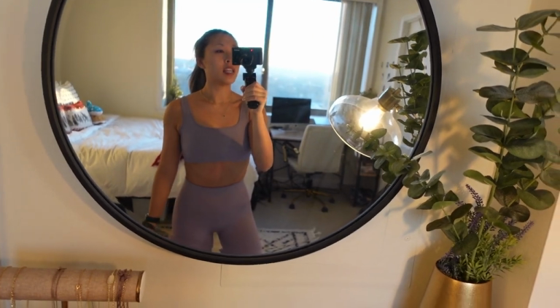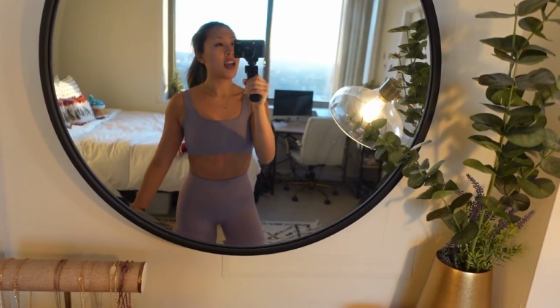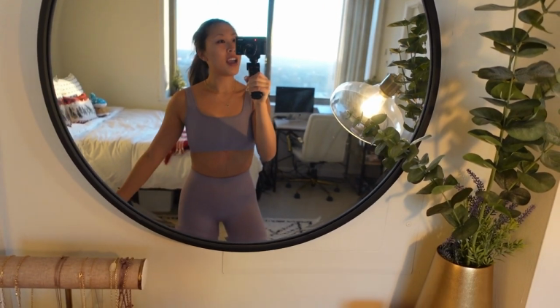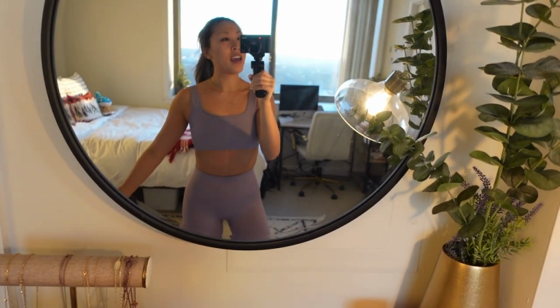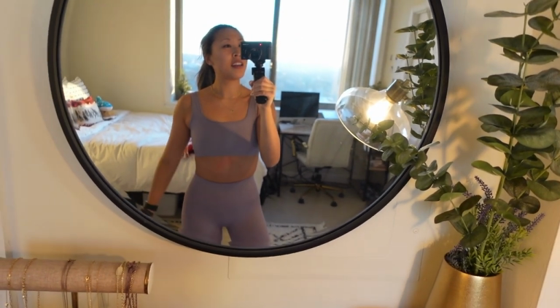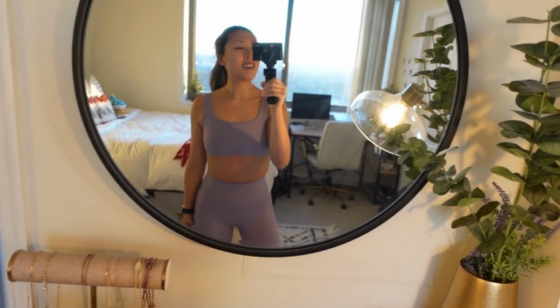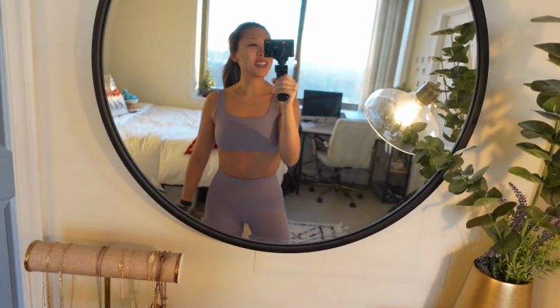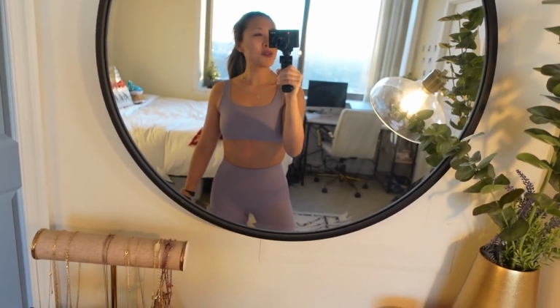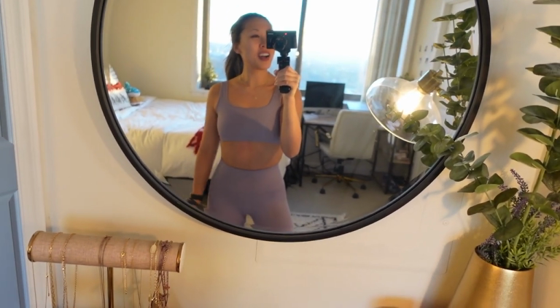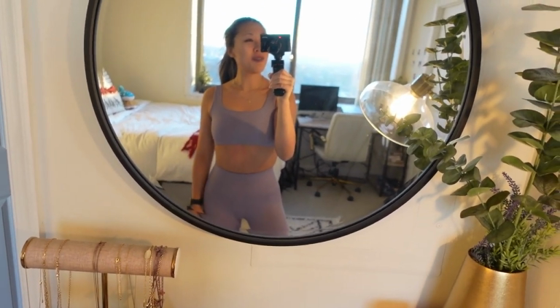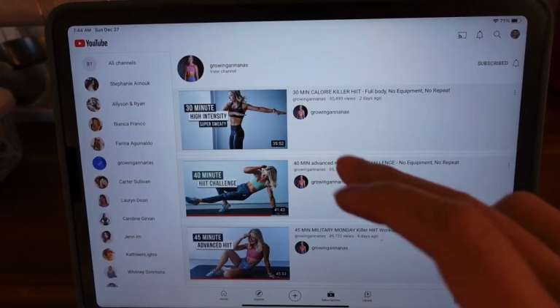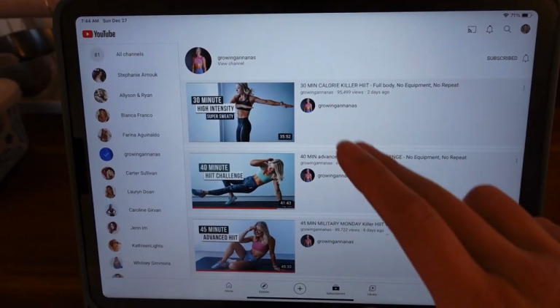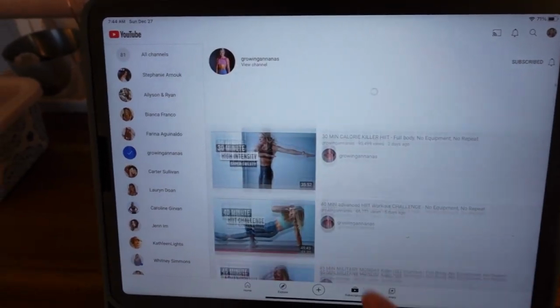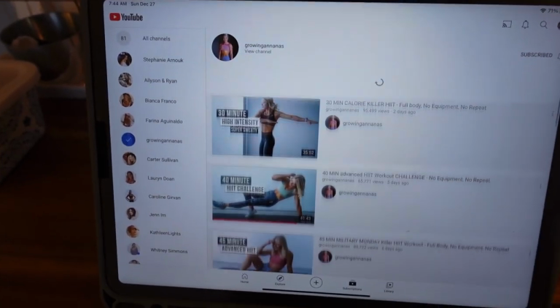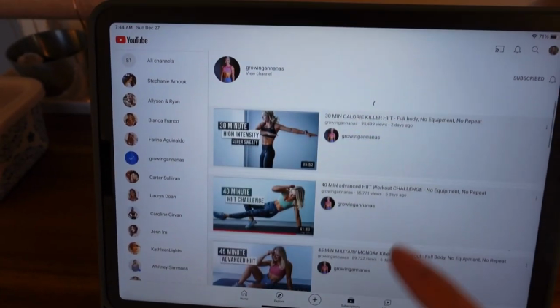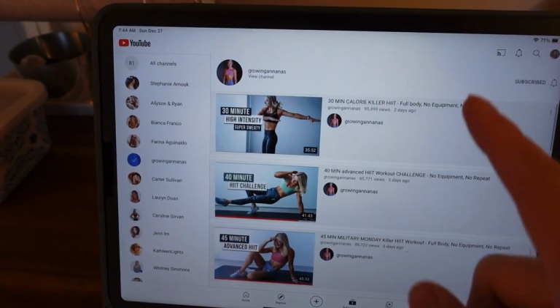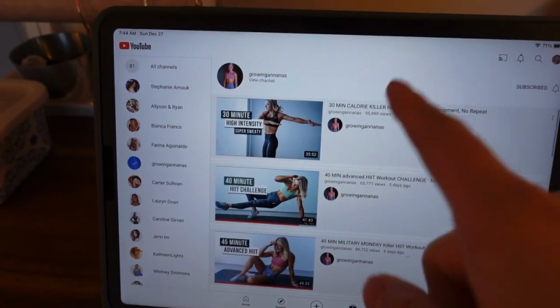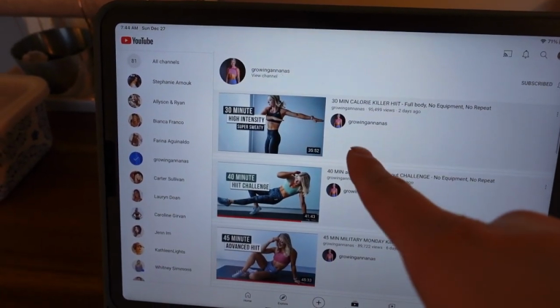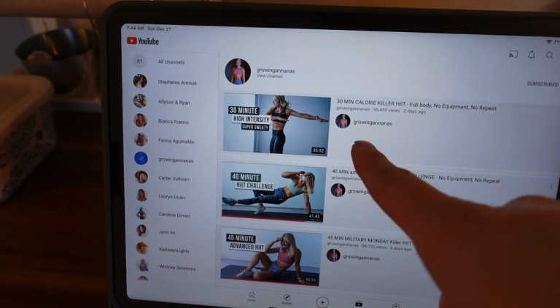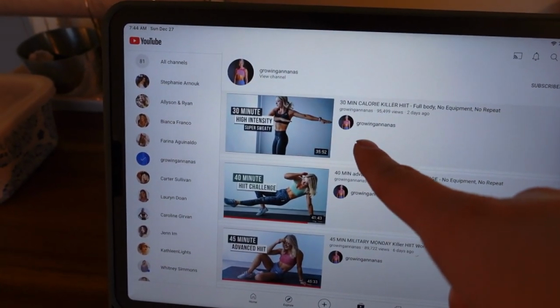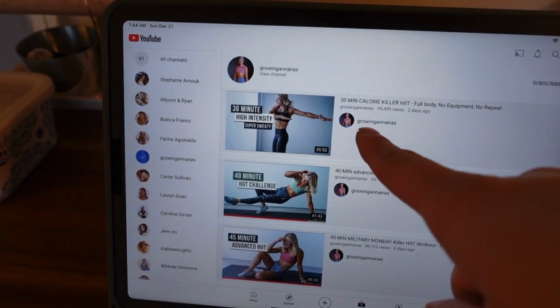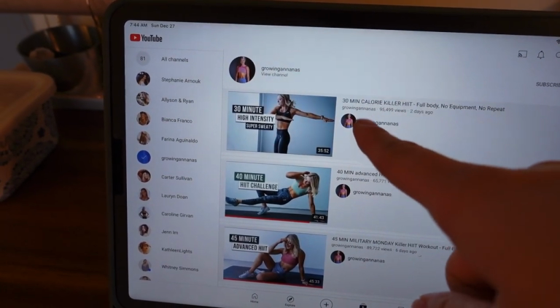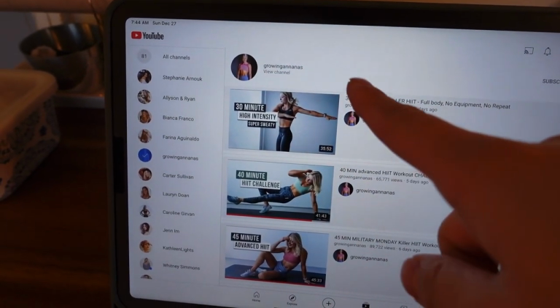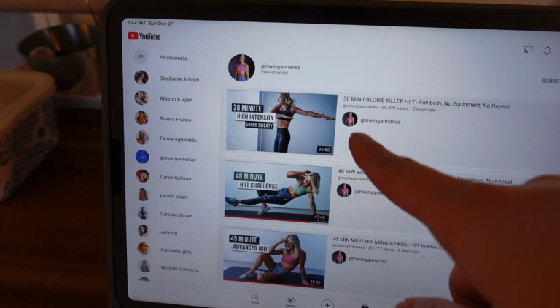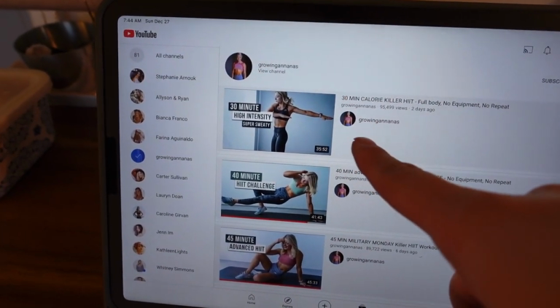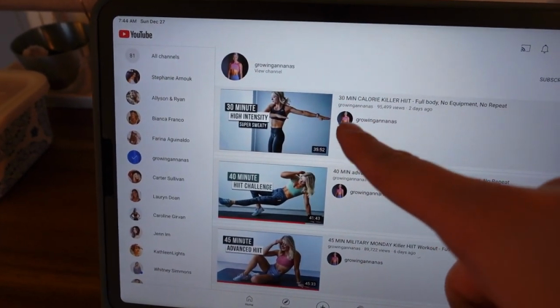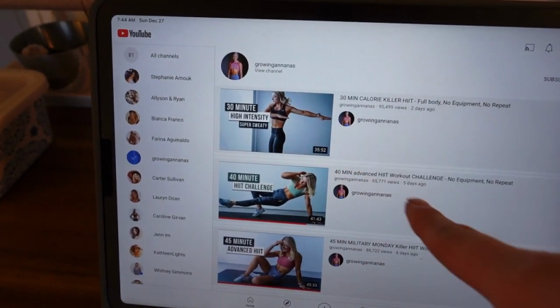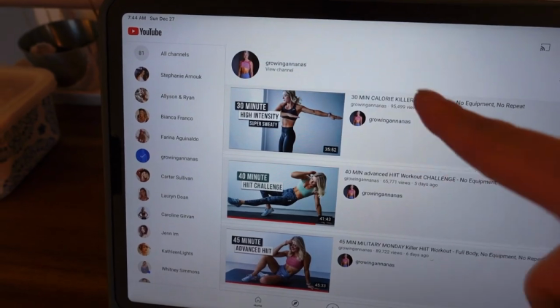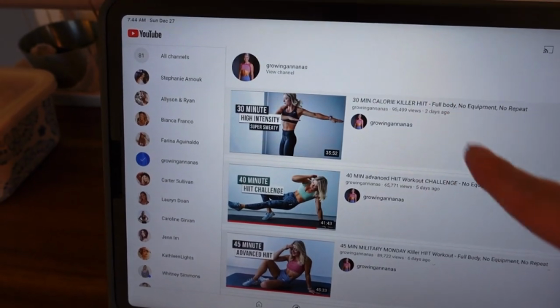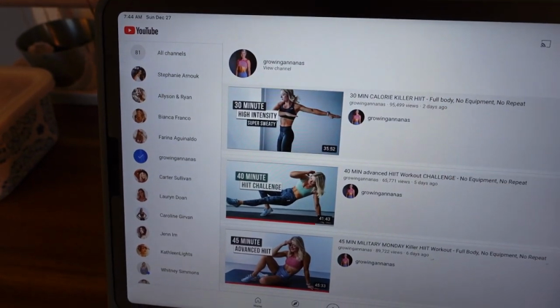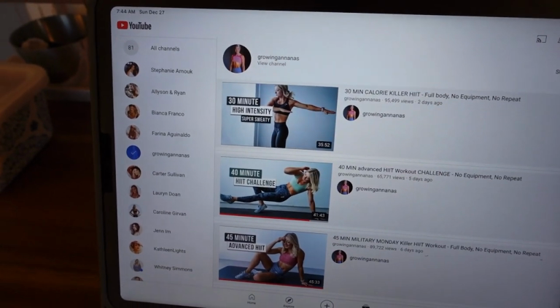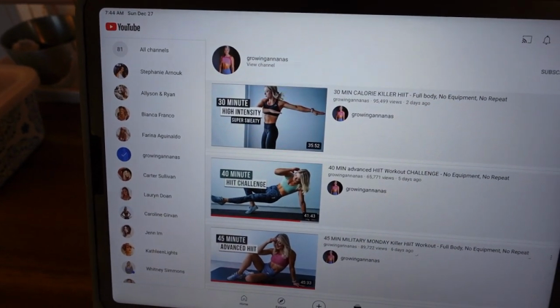Now it's time to work out. Today's workout we're going to do the 30-minute Calorie Killer HIIT from Growing Annanas.